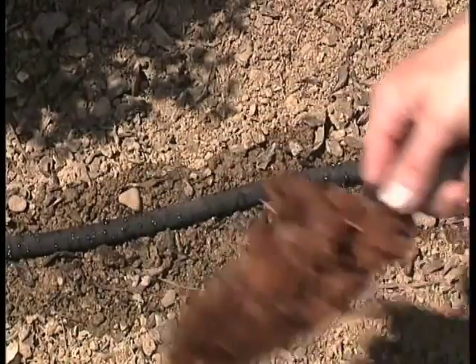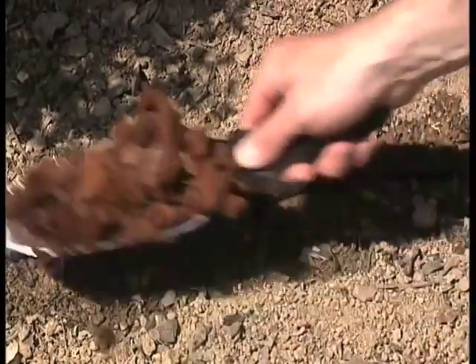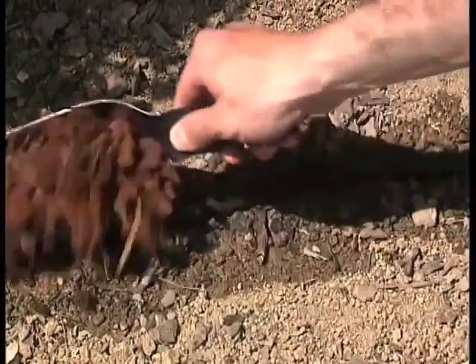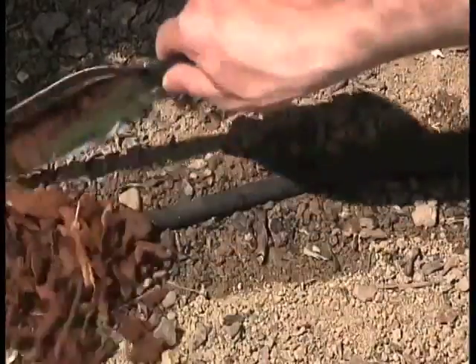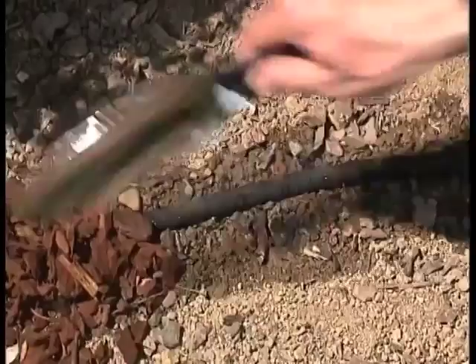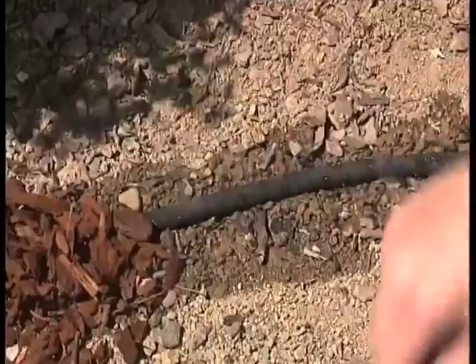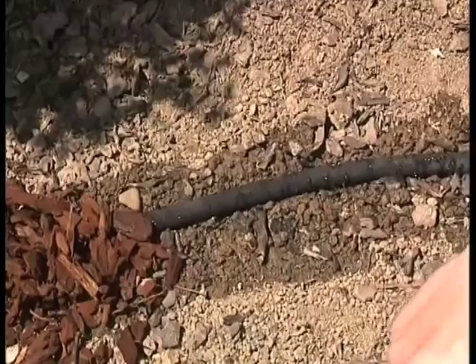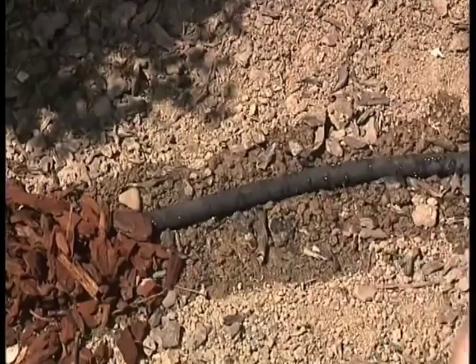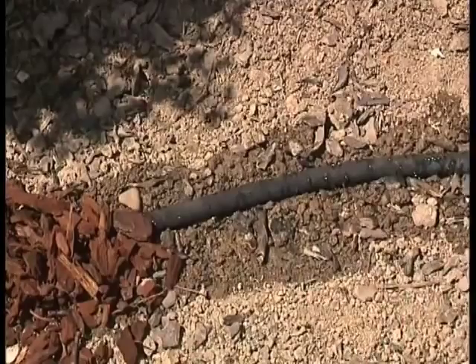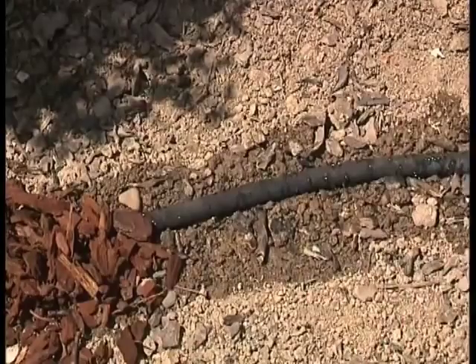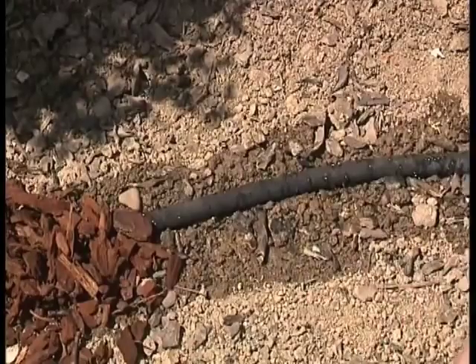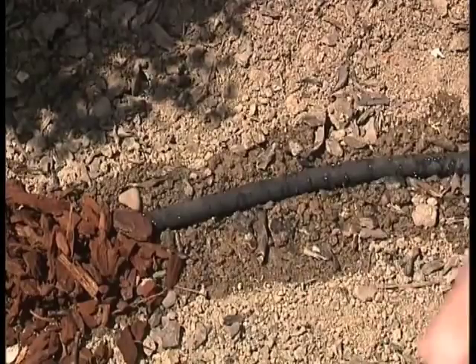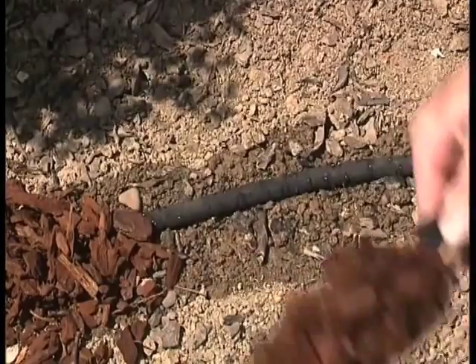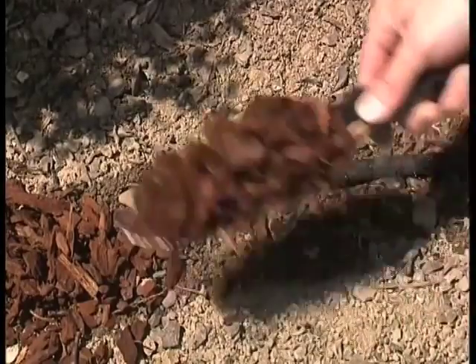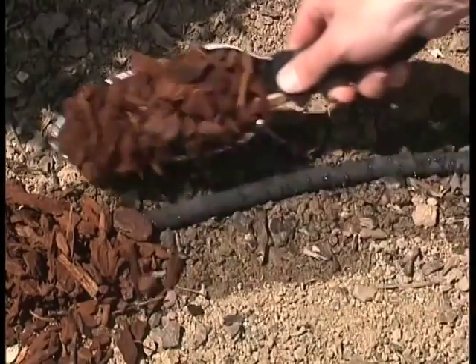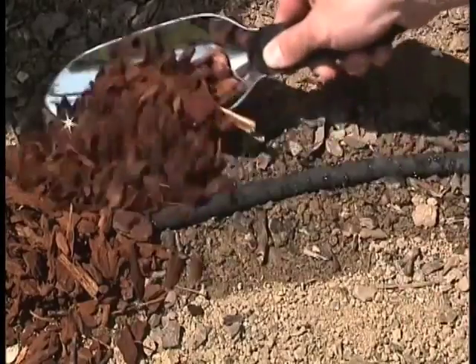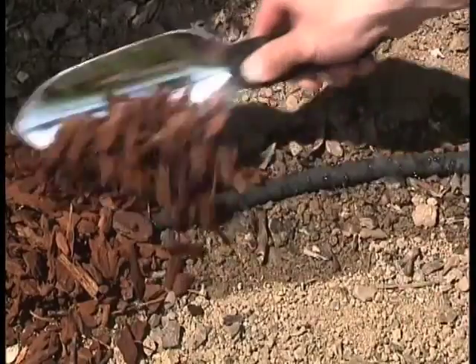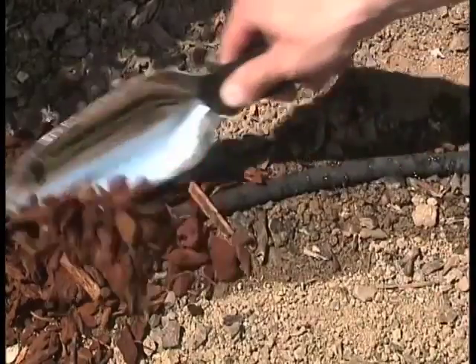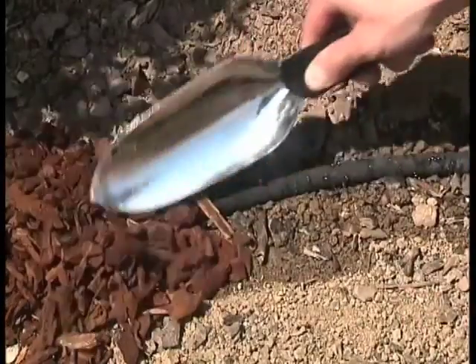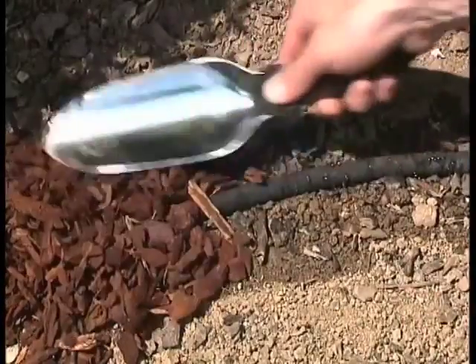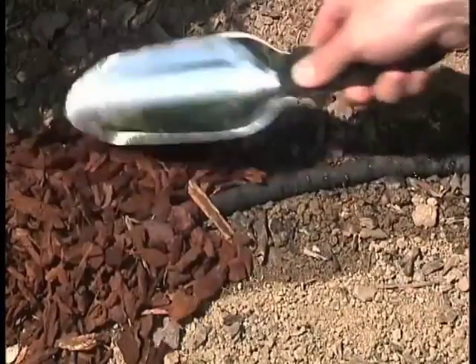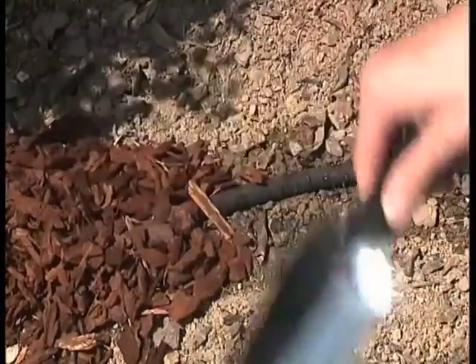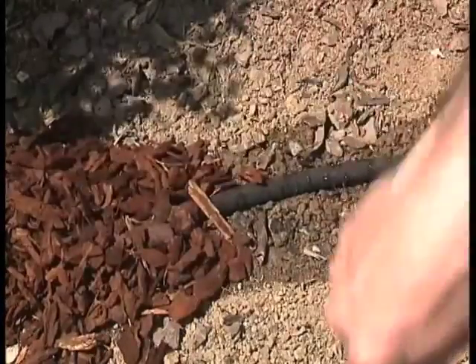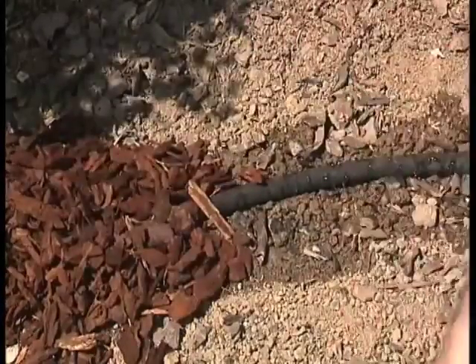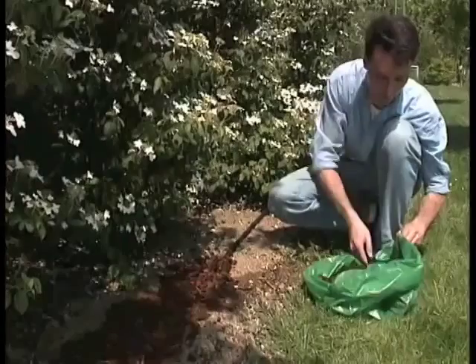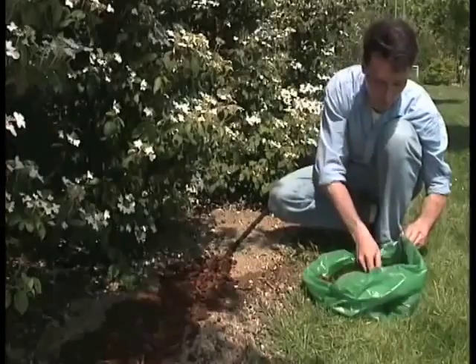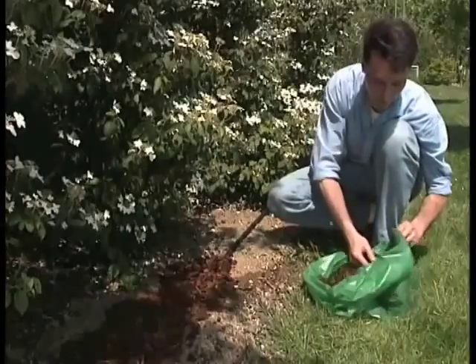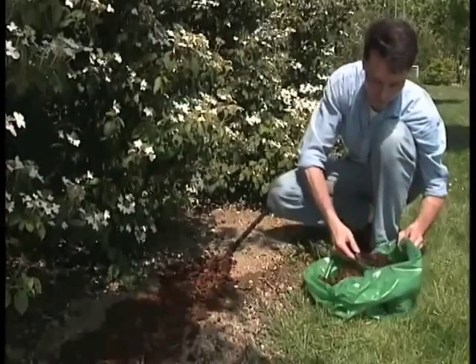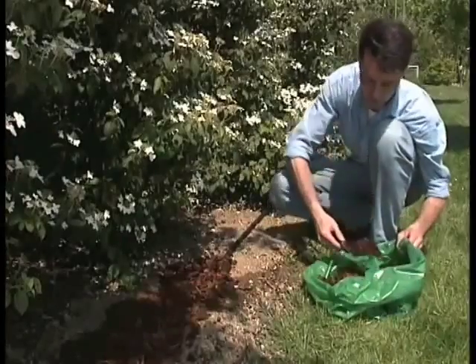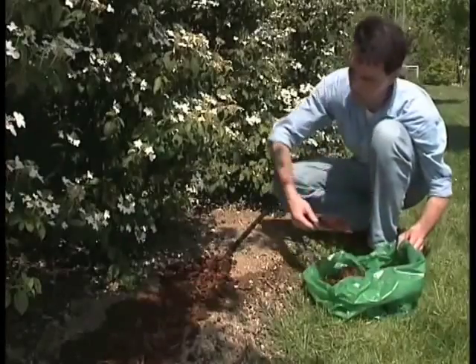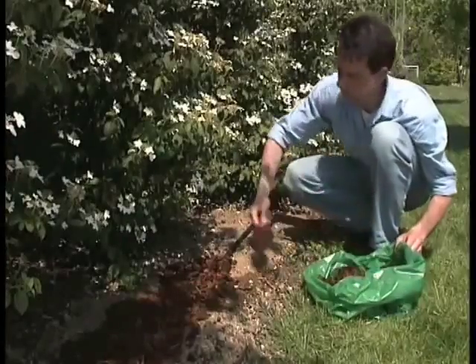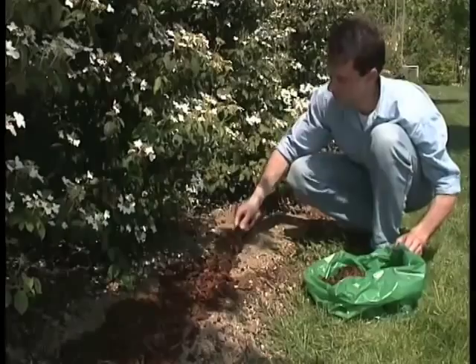The tube can be covered by bark, or even be positioned beneath the surface. Another great RainJet idea.